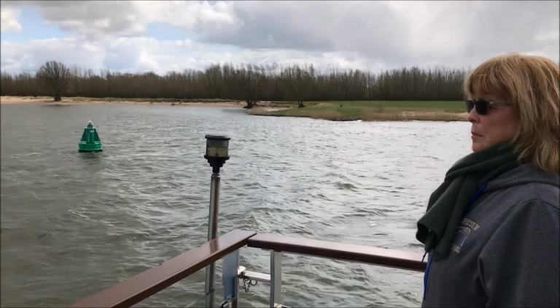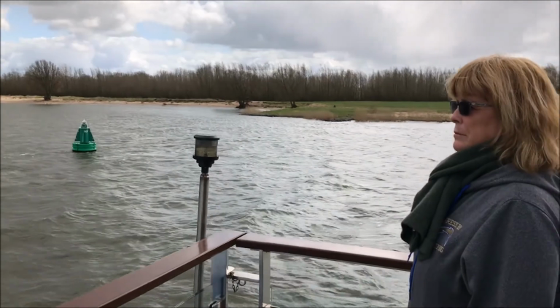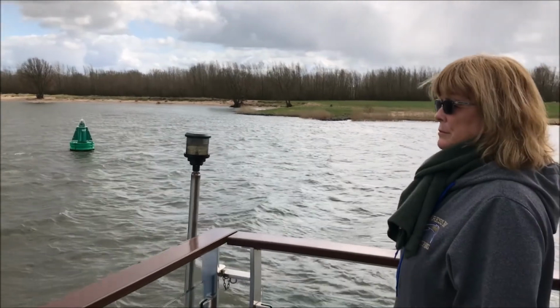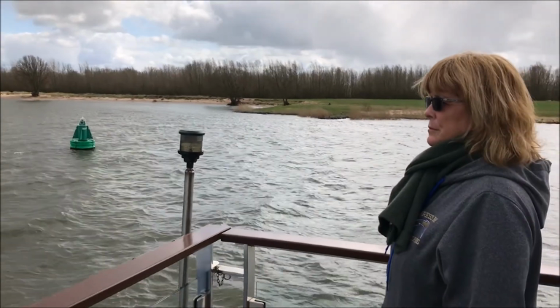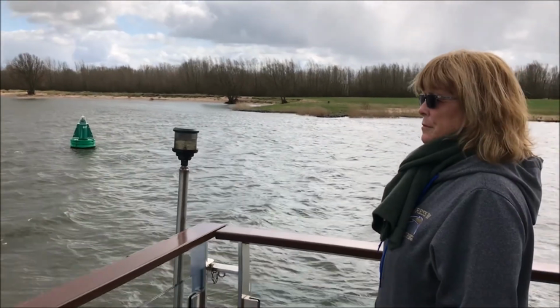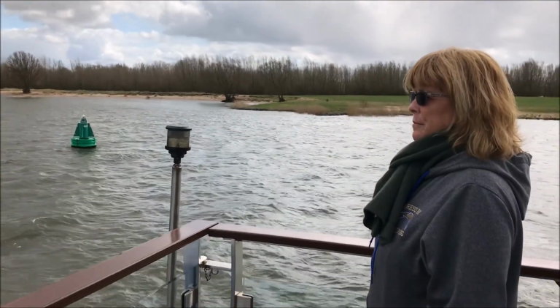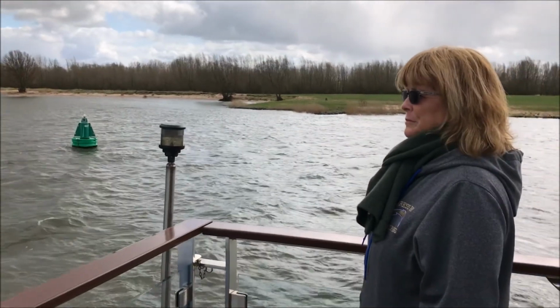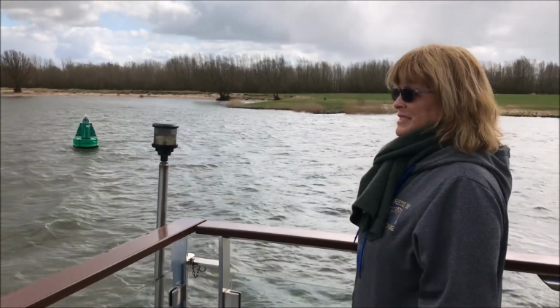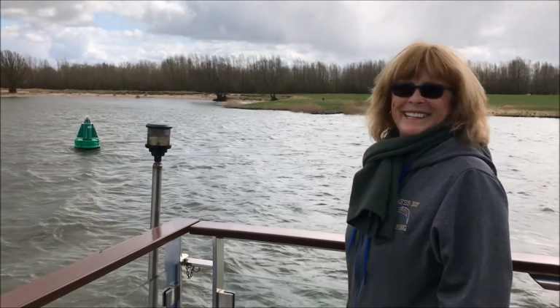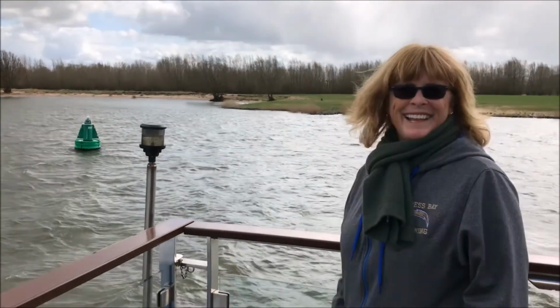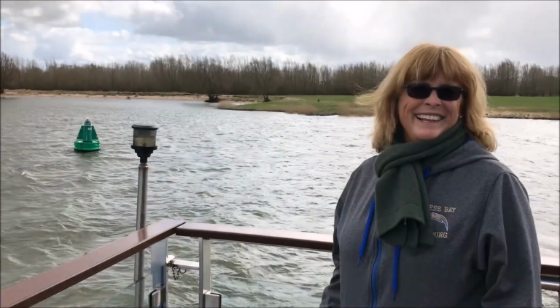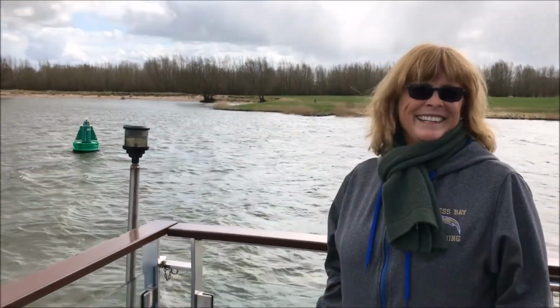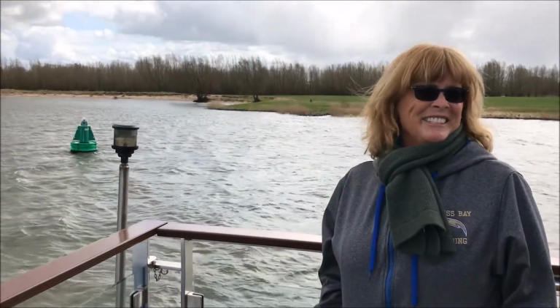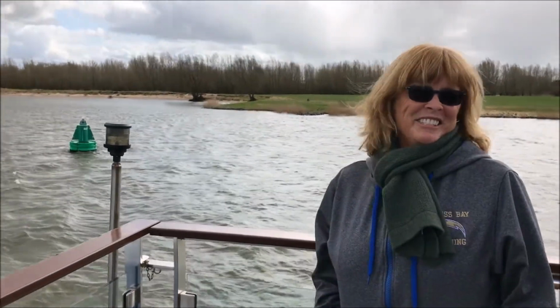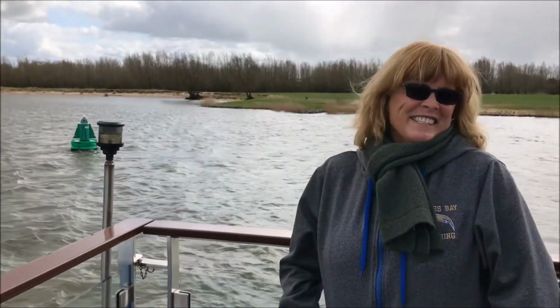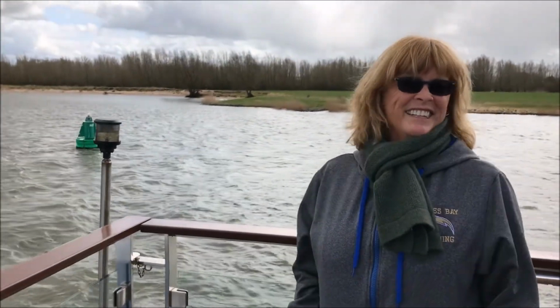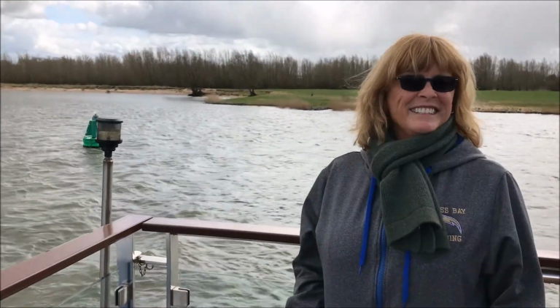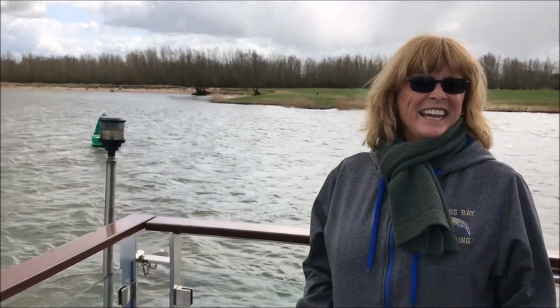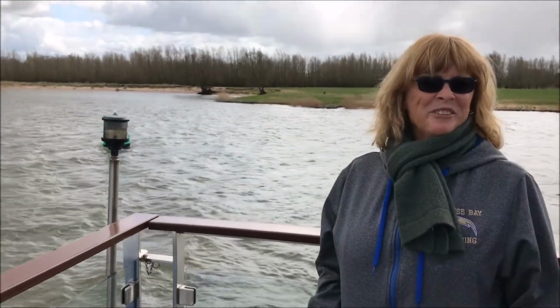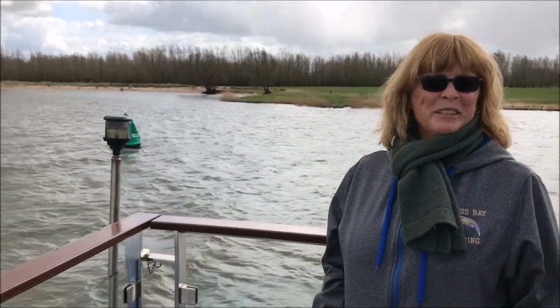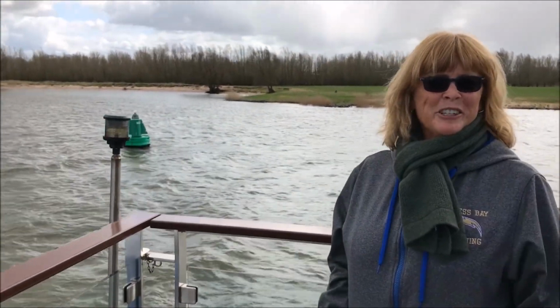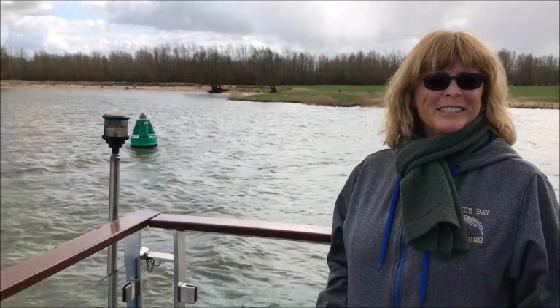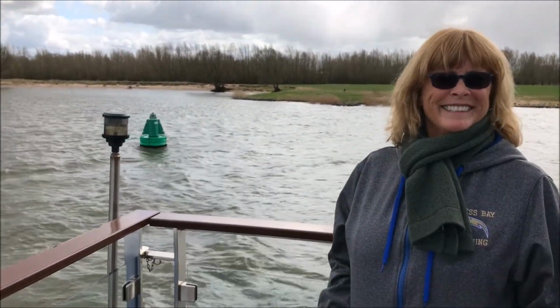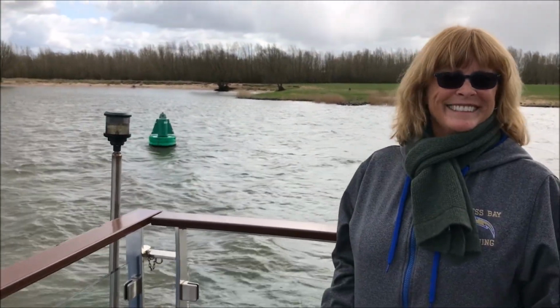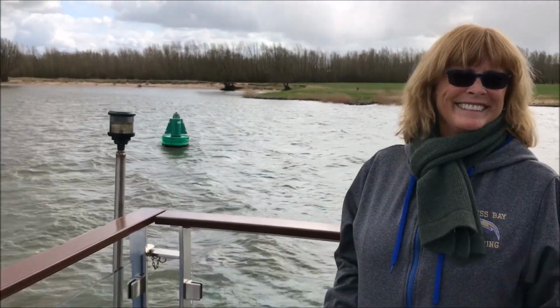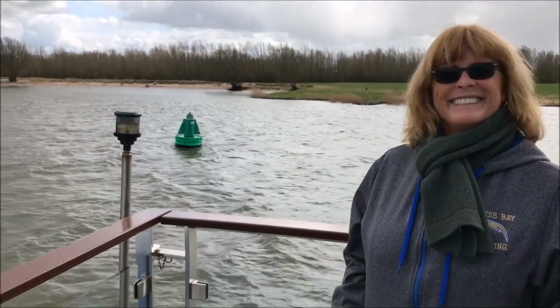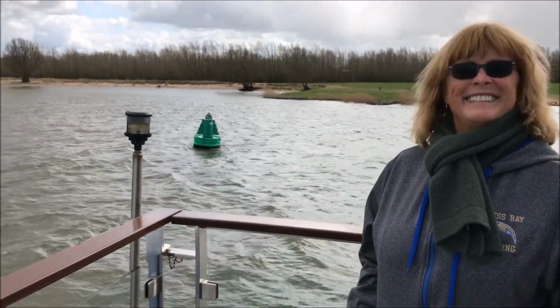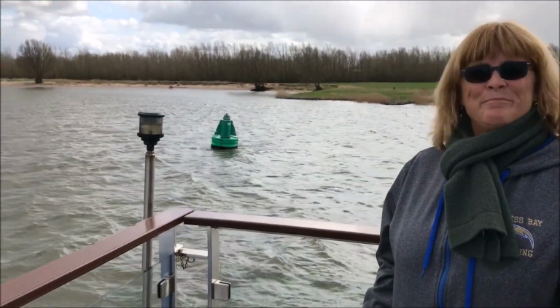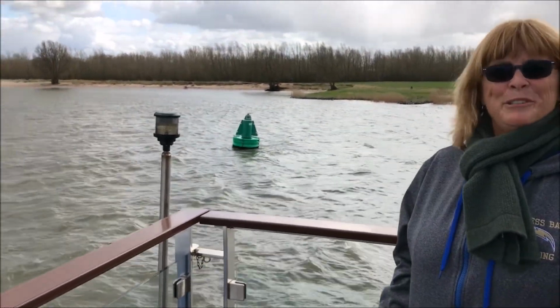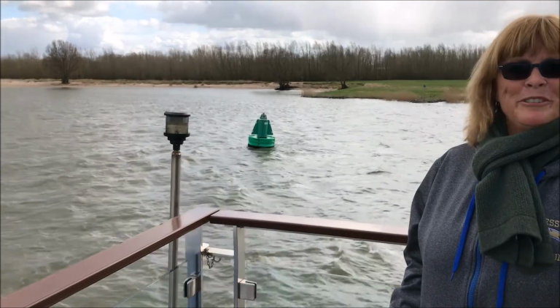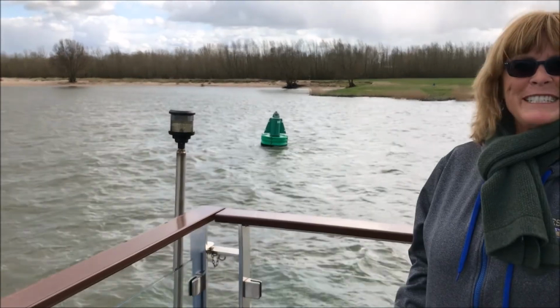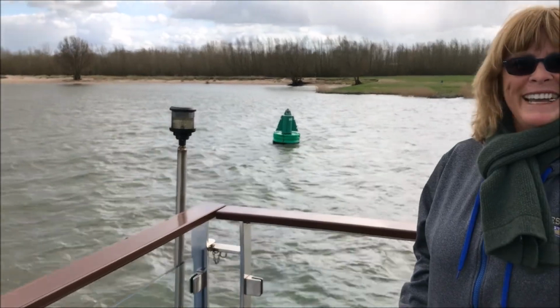What are we doing, honey? Just sailing down the river. Beautiful day.